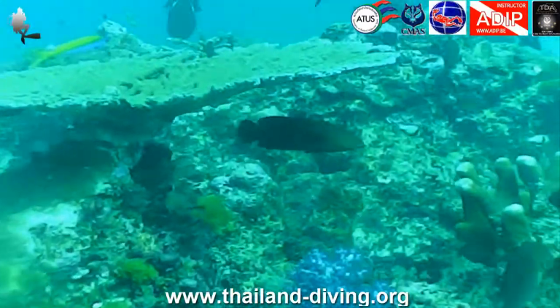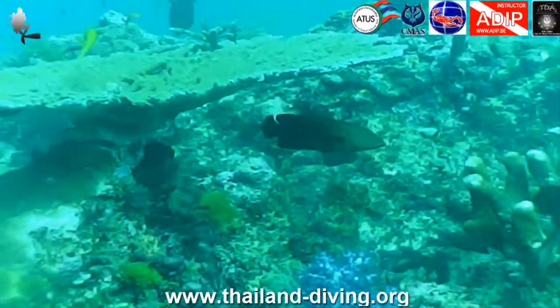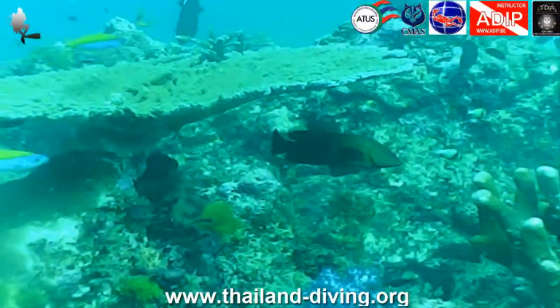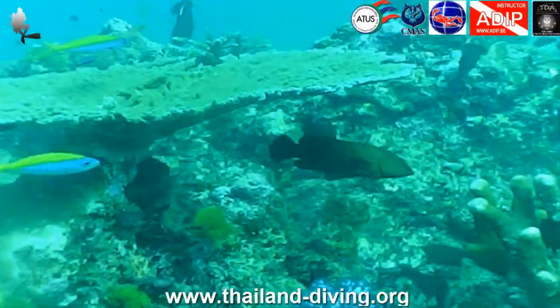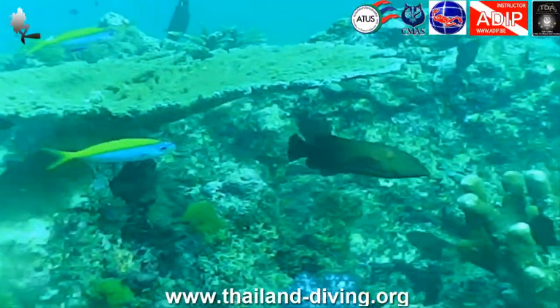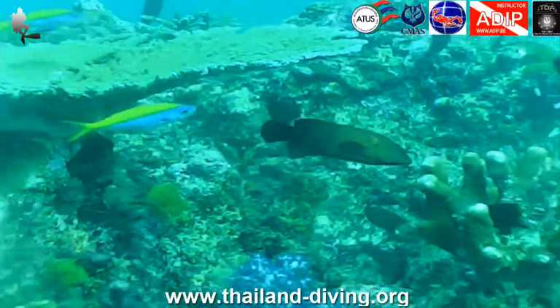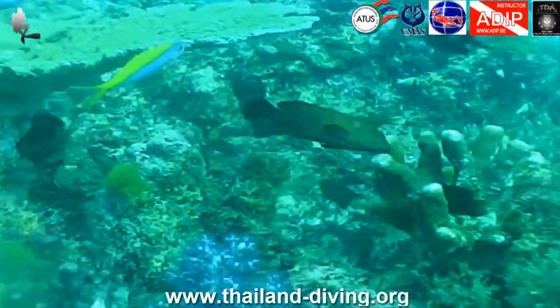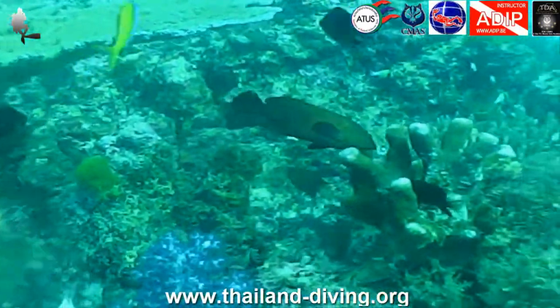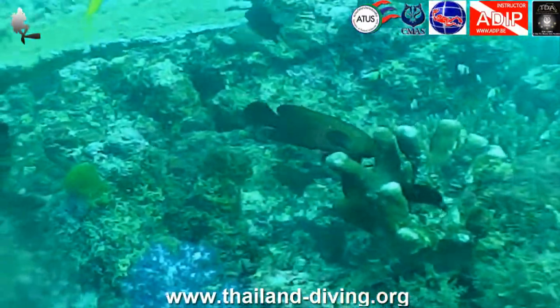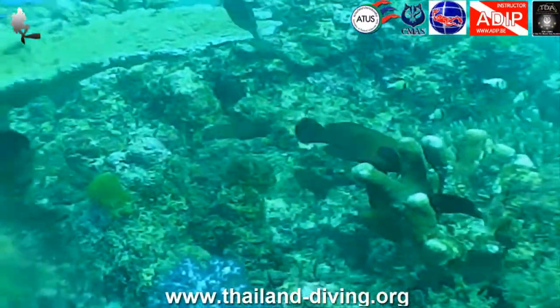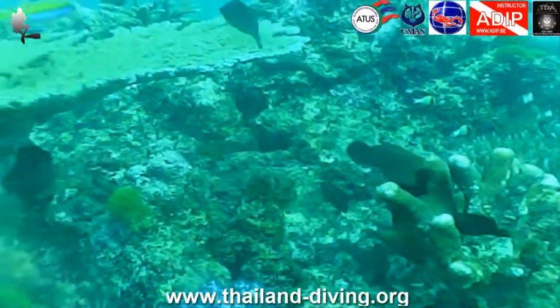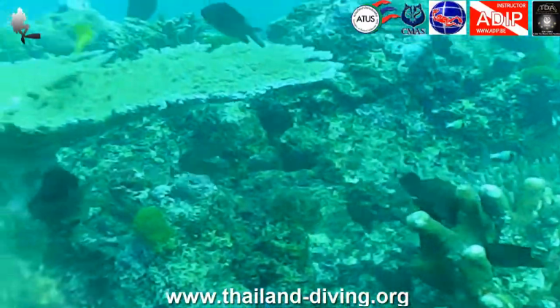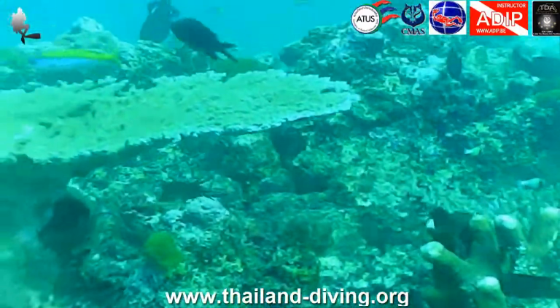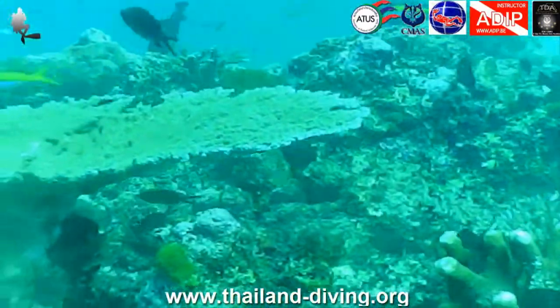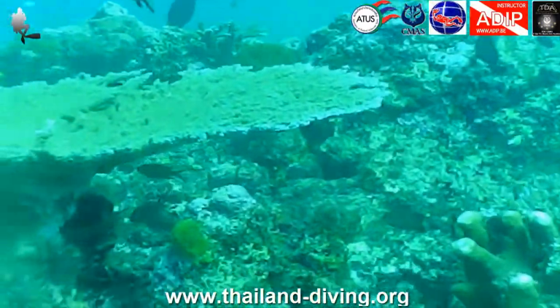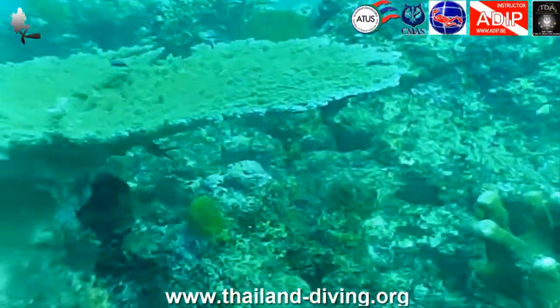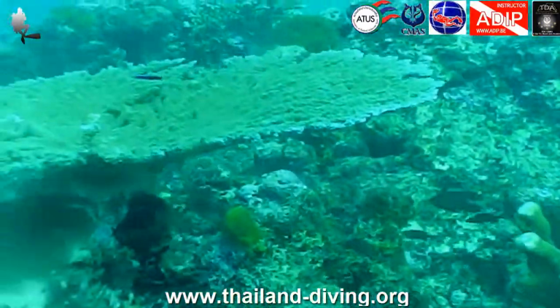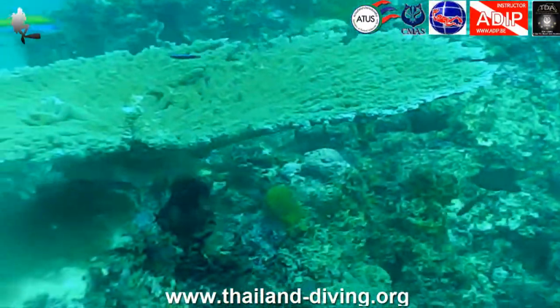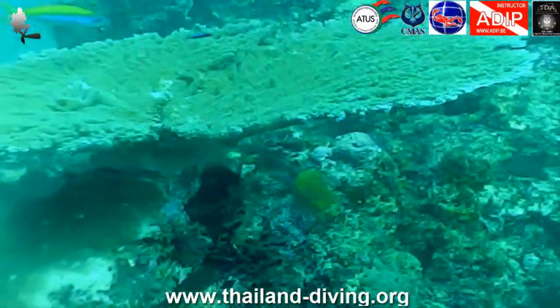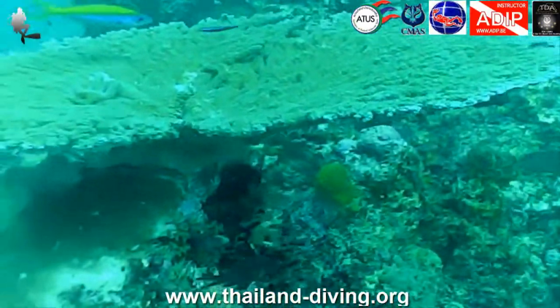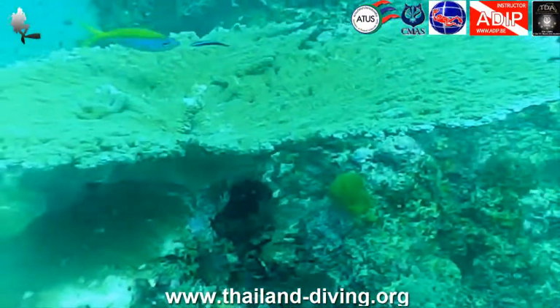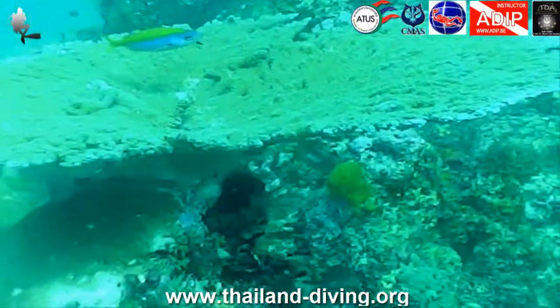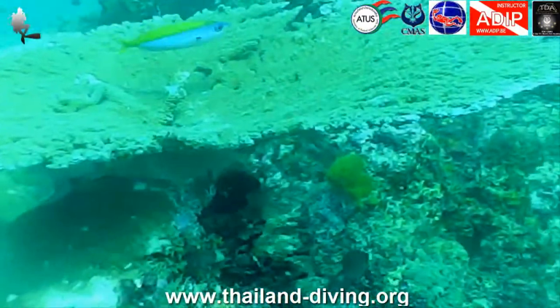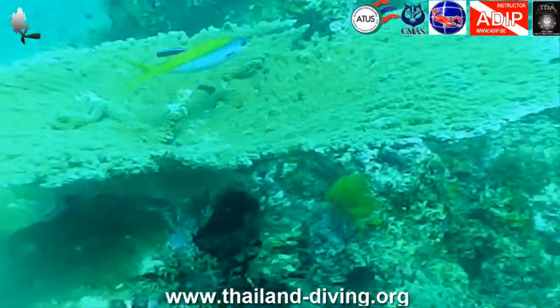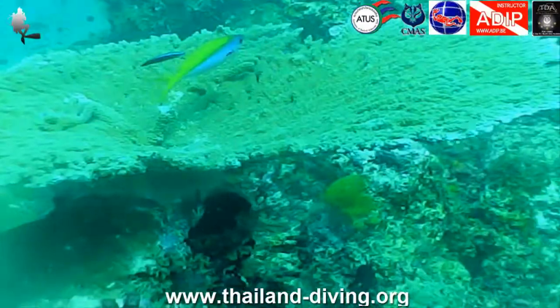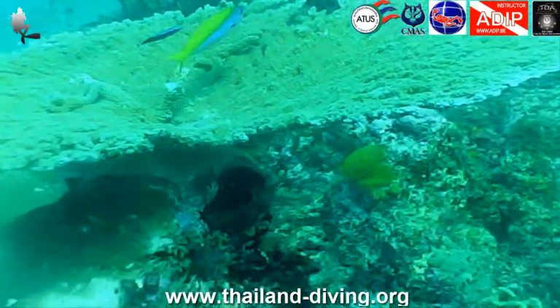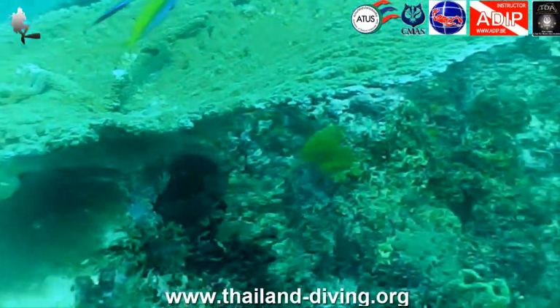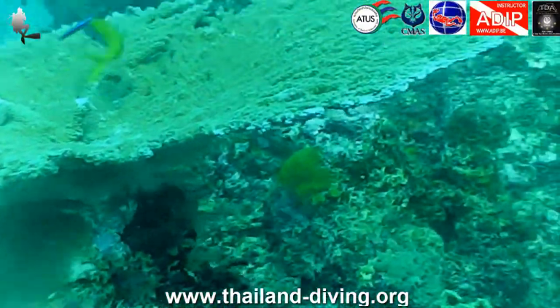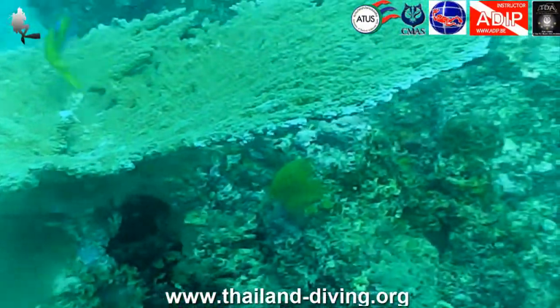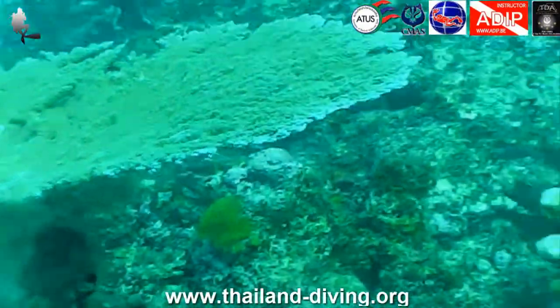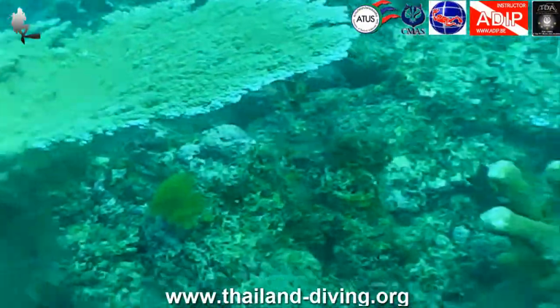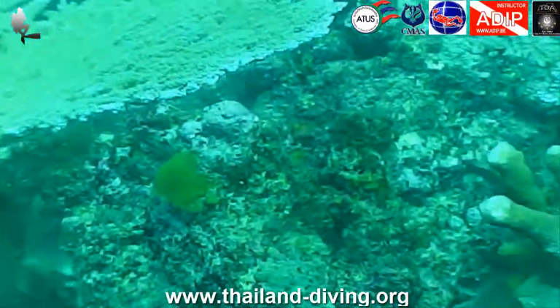Indeed, around 30 meters, it is not uncommon to see ribbon morays and even antennas.